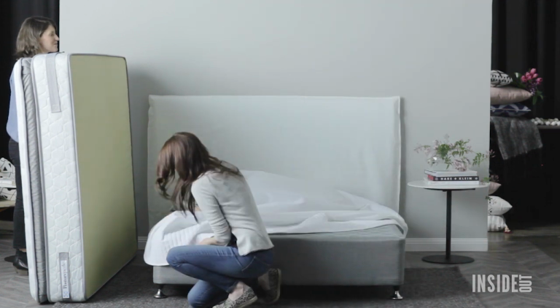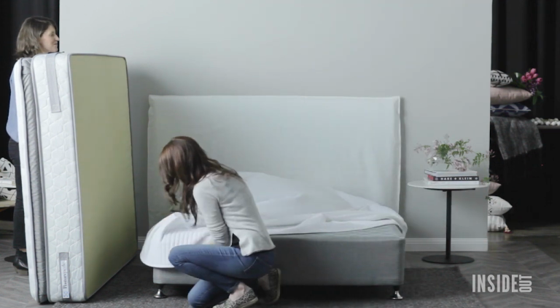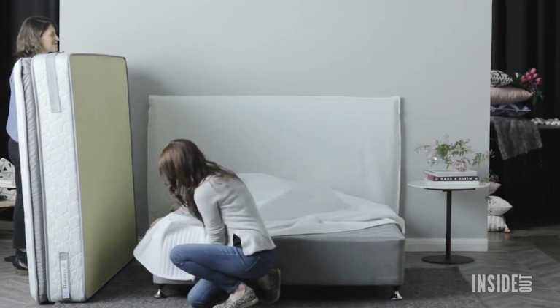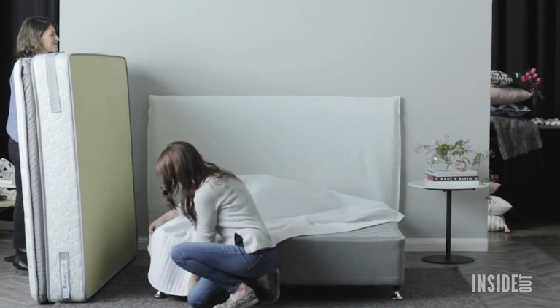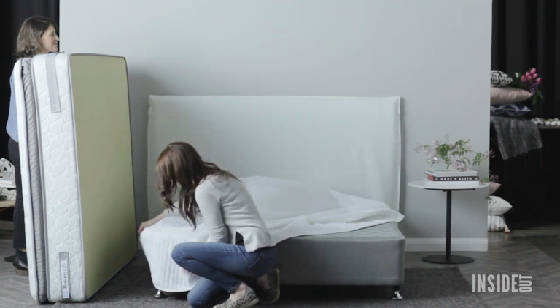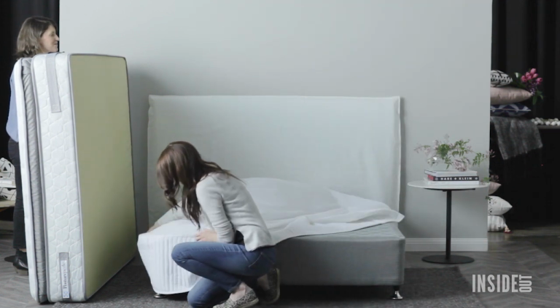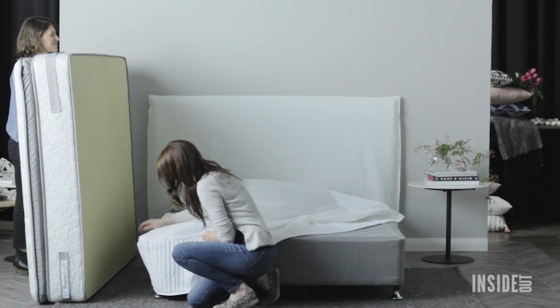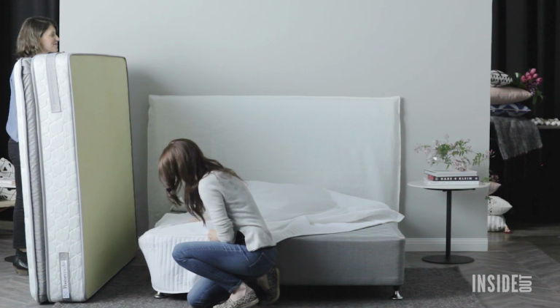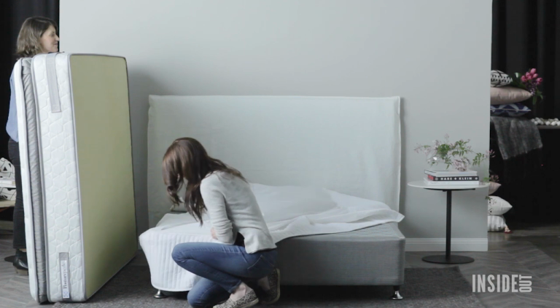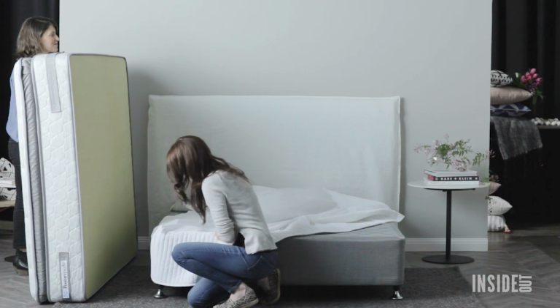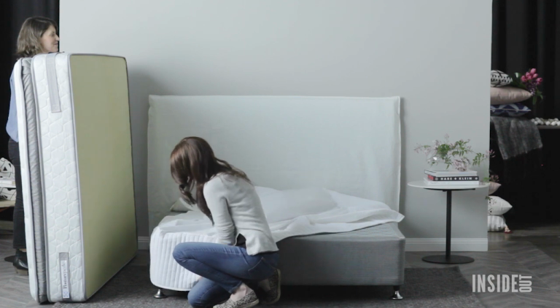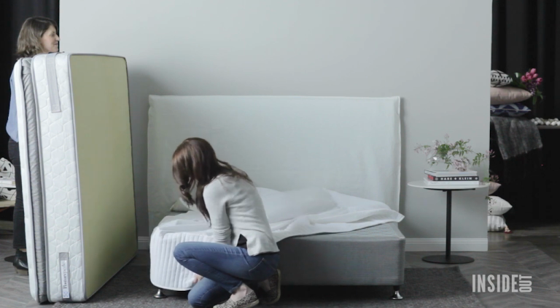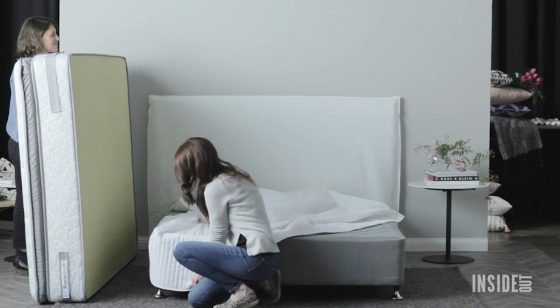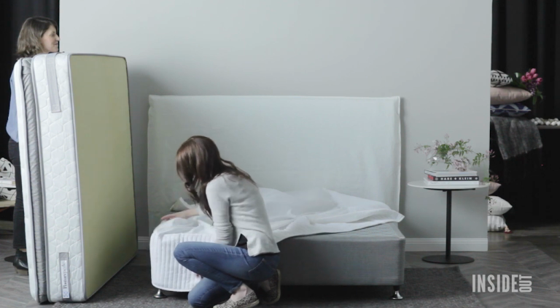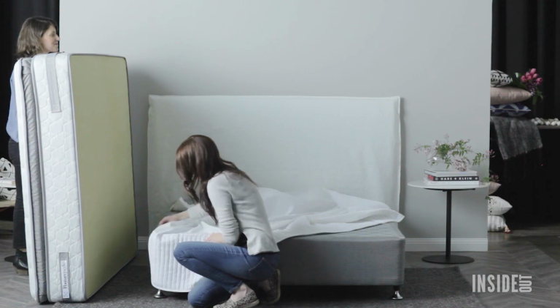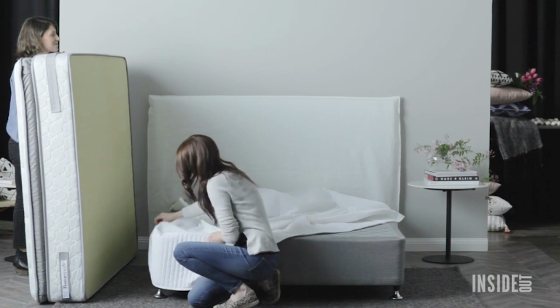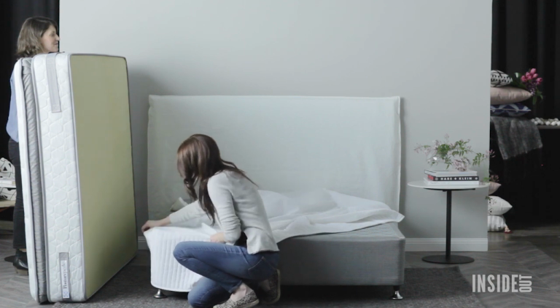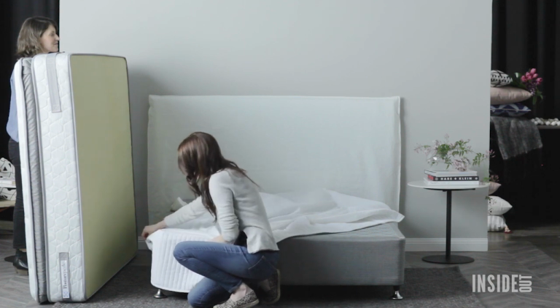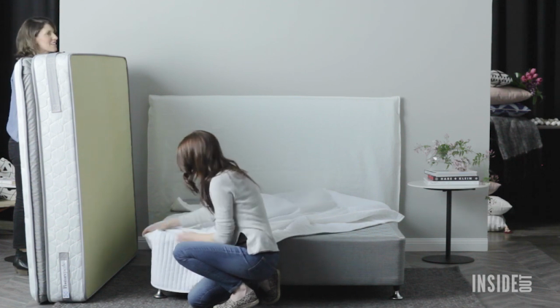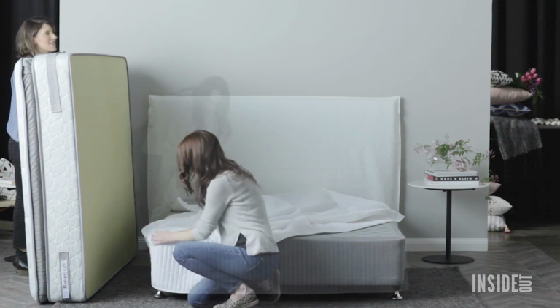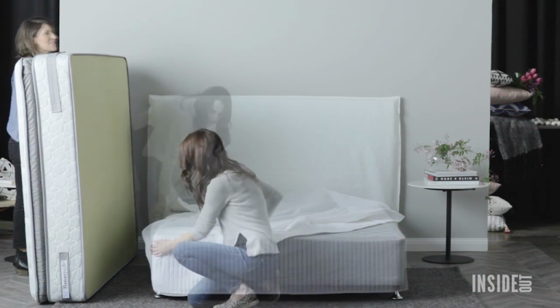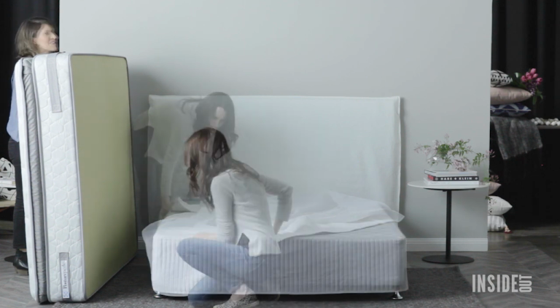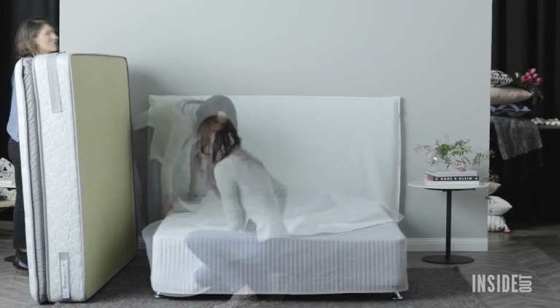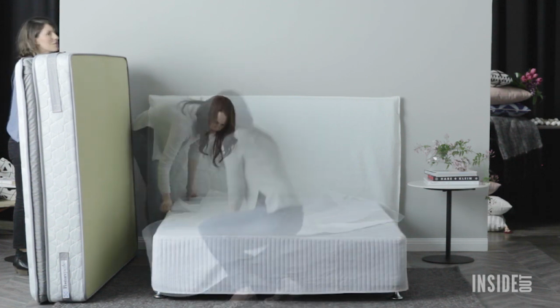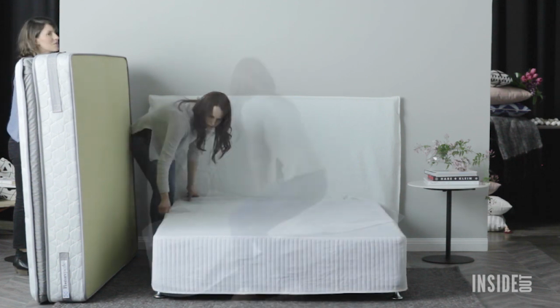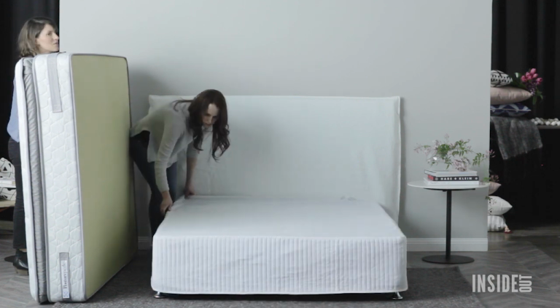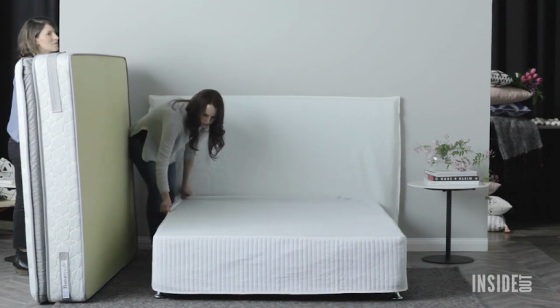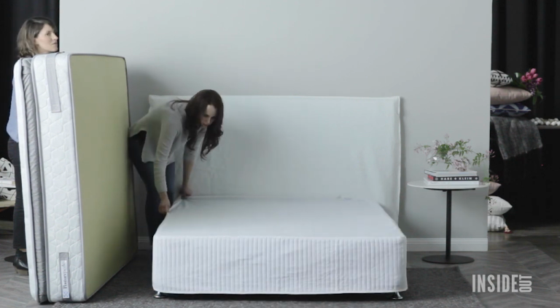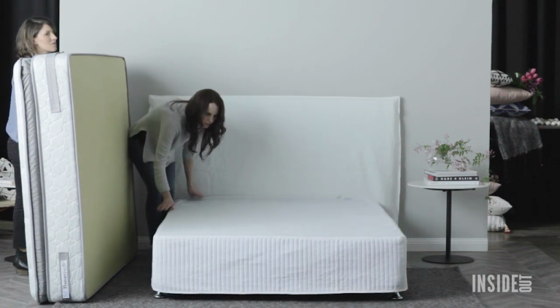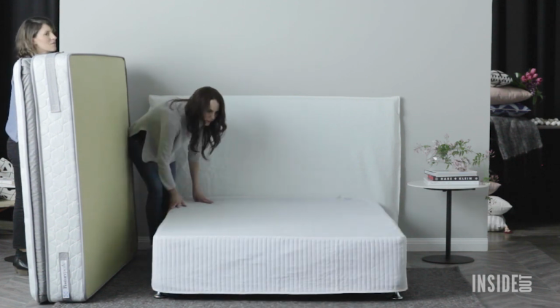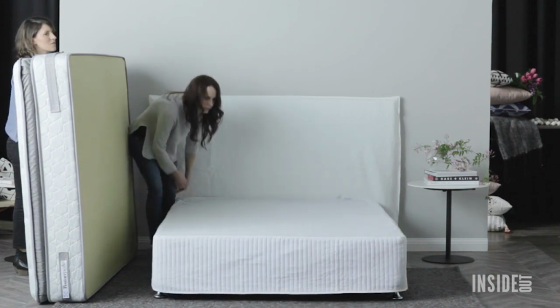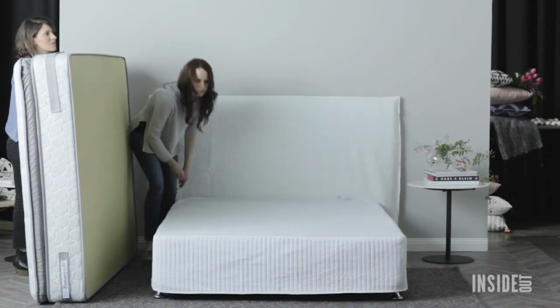Remove the mattress, slide it over the base, then make sure it's tied all the way around before you put the mattress back on top.